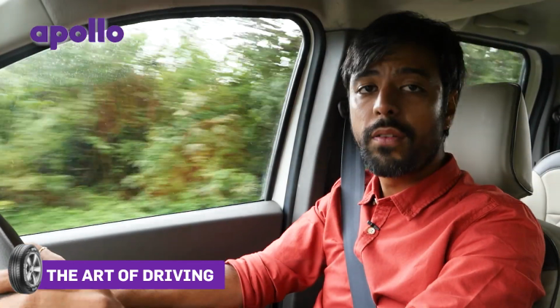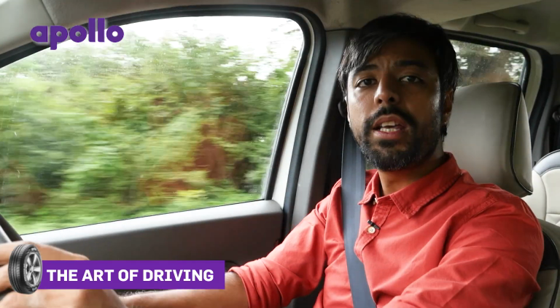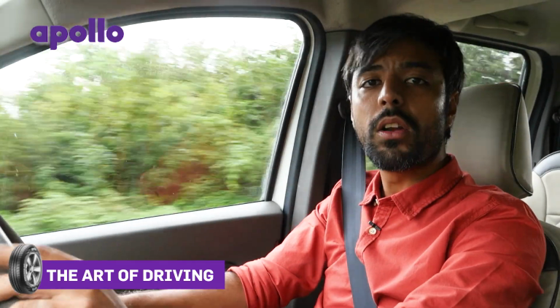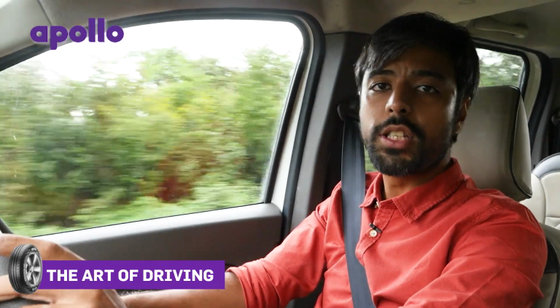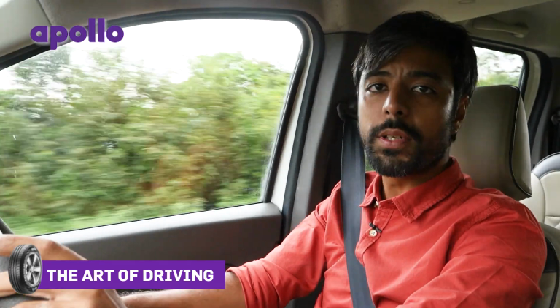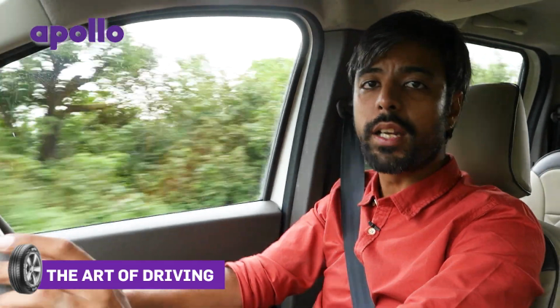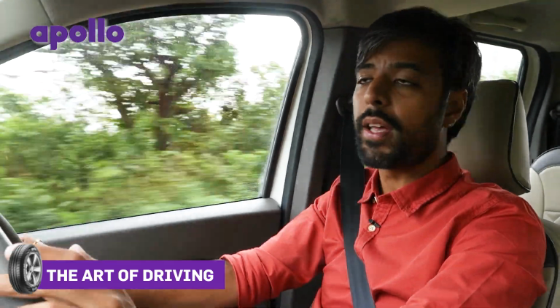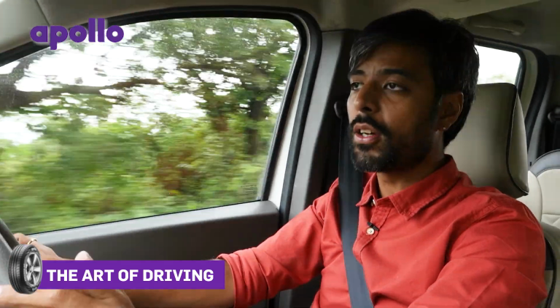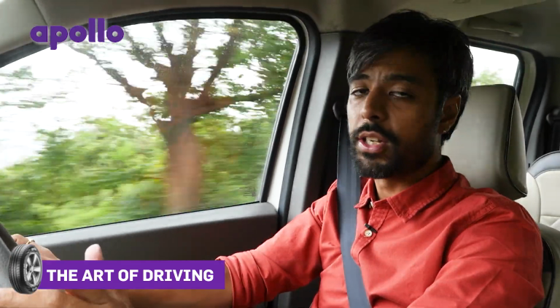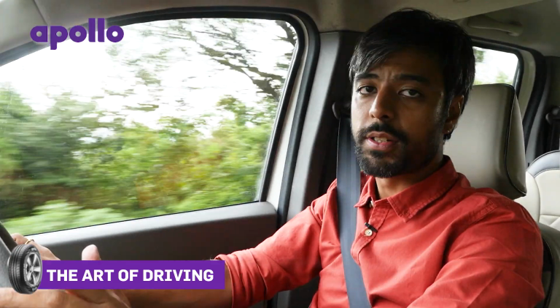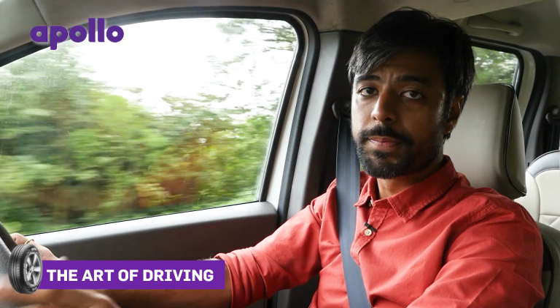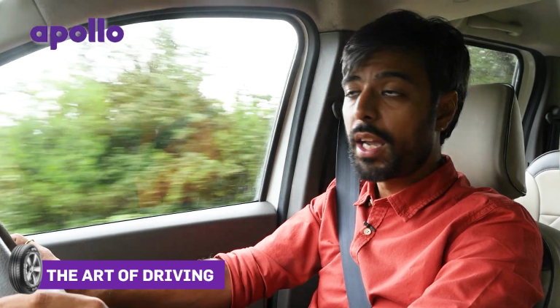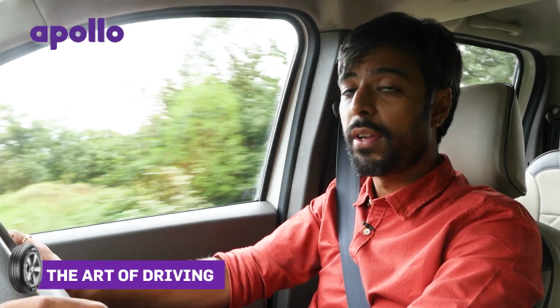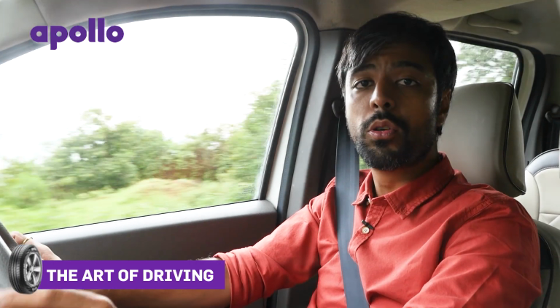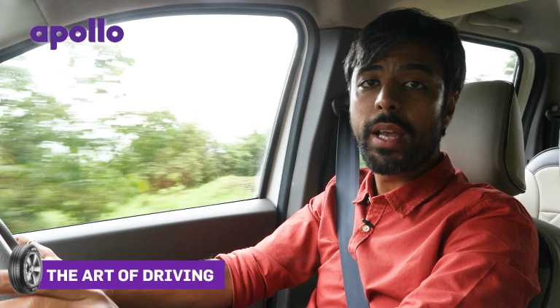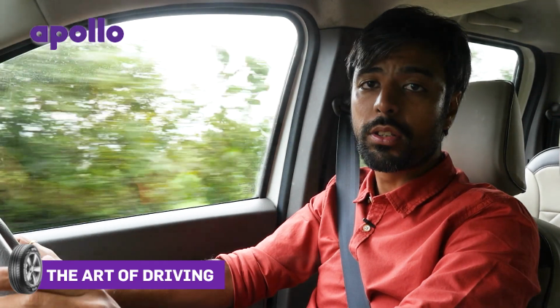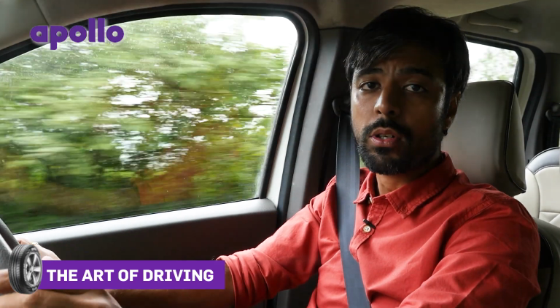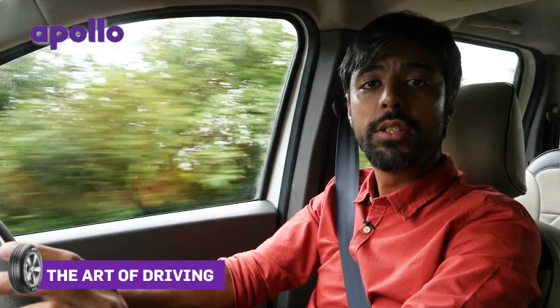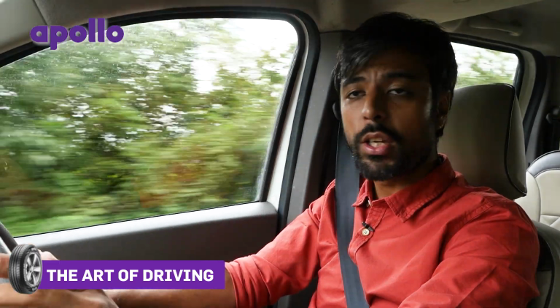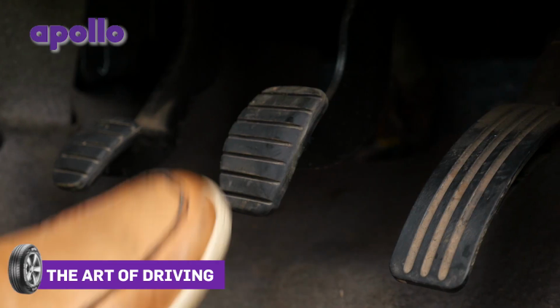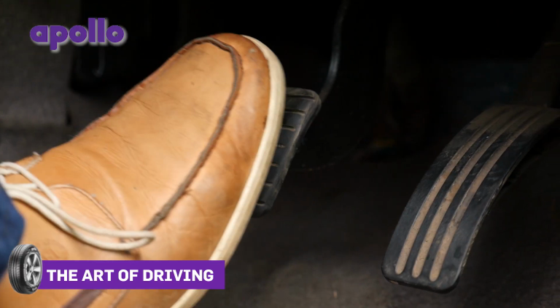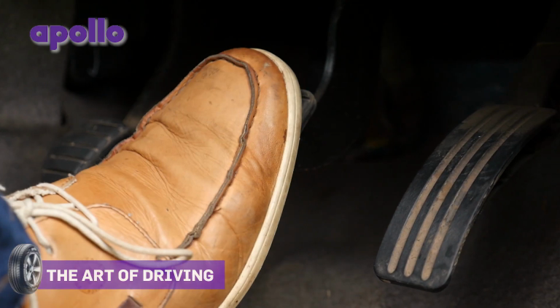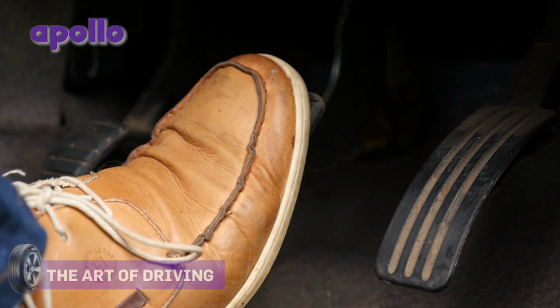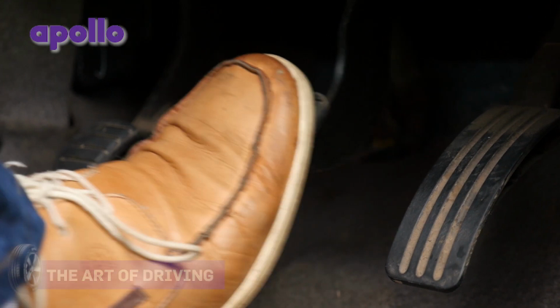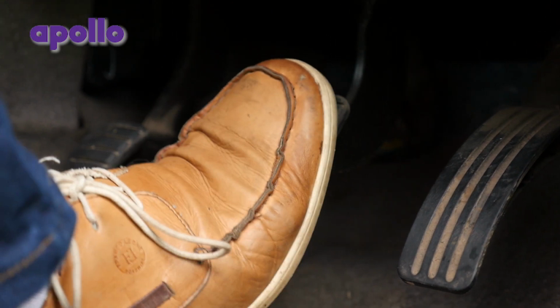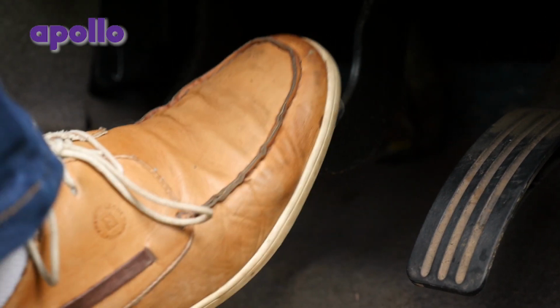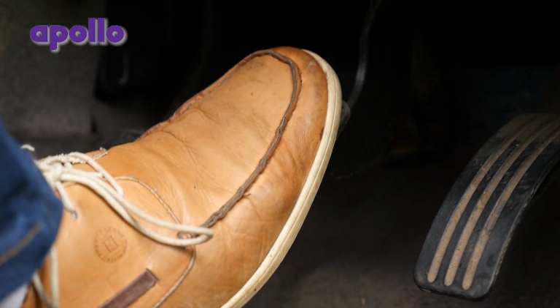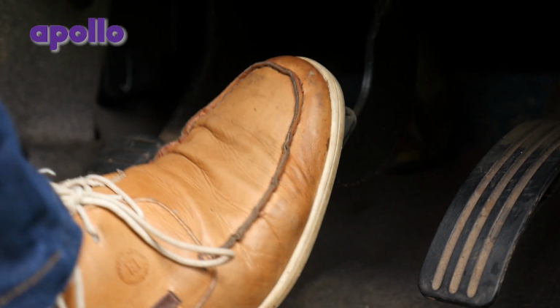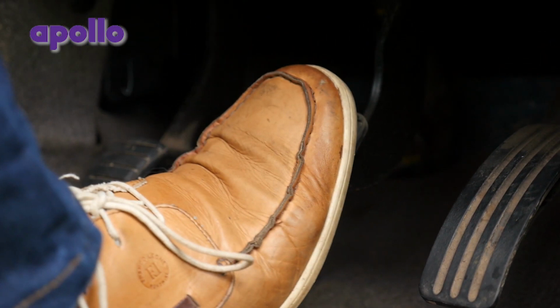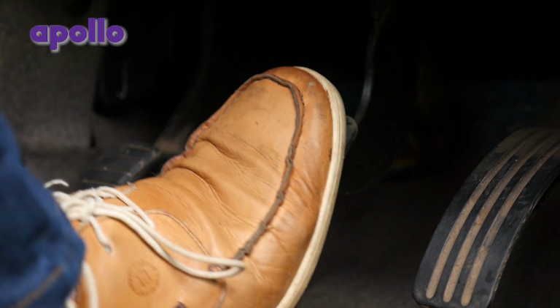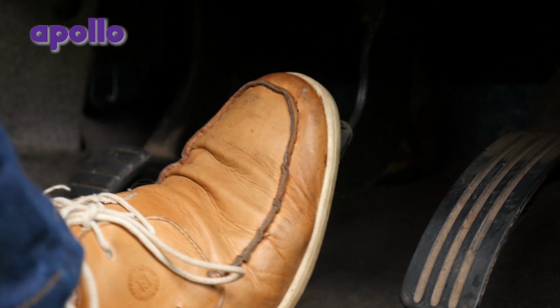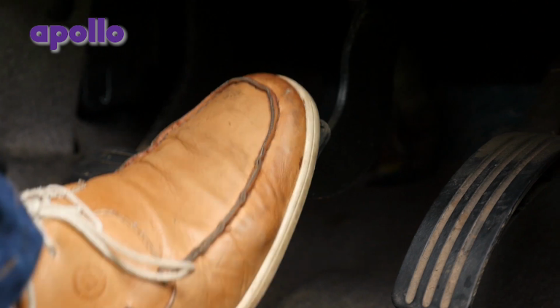Instead, tow it — it will be a lot cheaper than repairing your engine. And when you do make it through, check your brakes. Dab them lightly while driving slowly to dry them out.